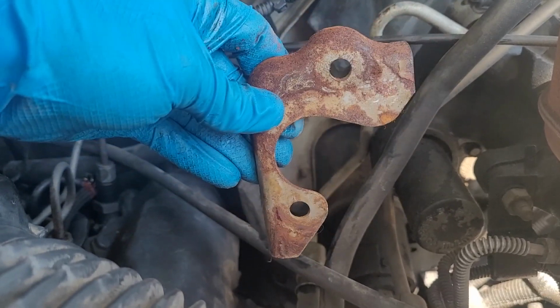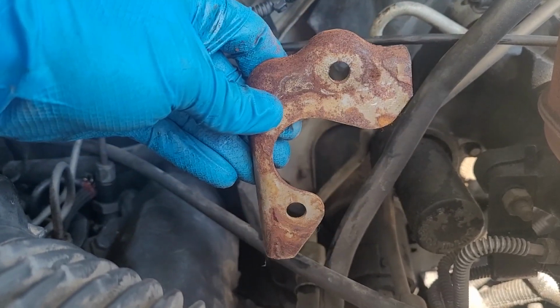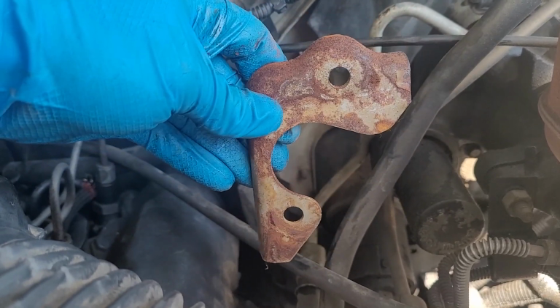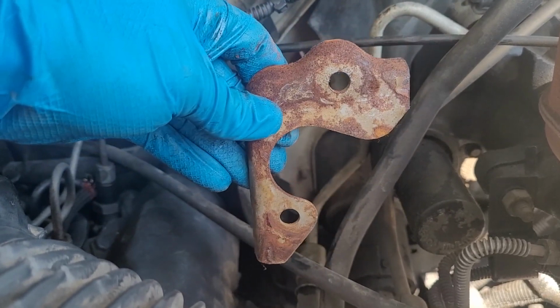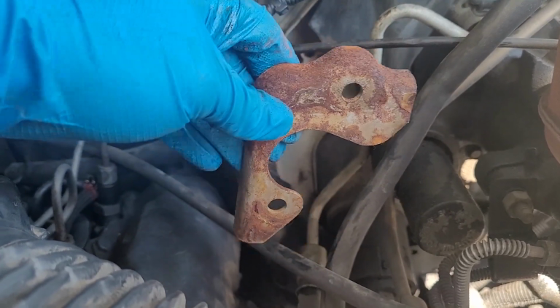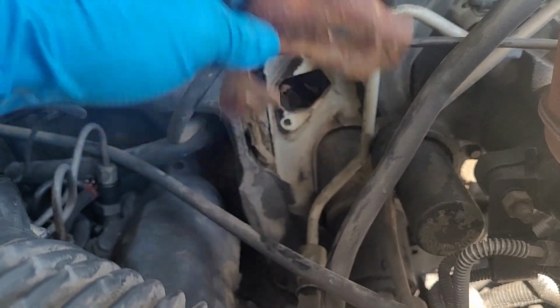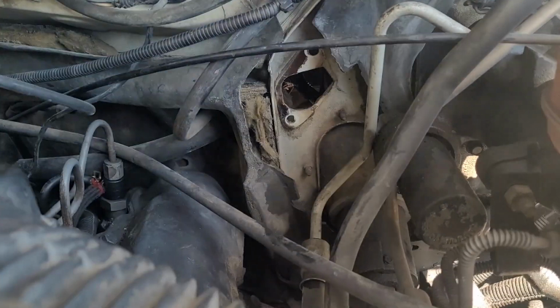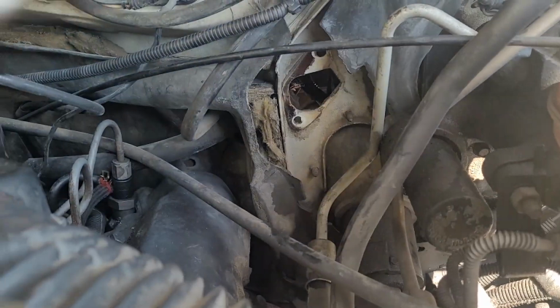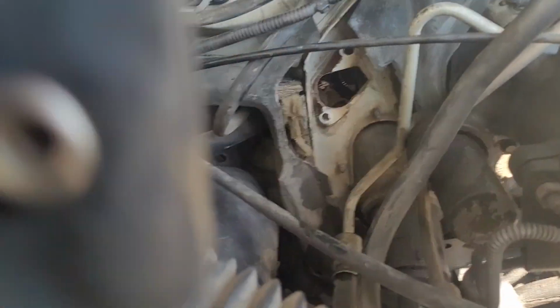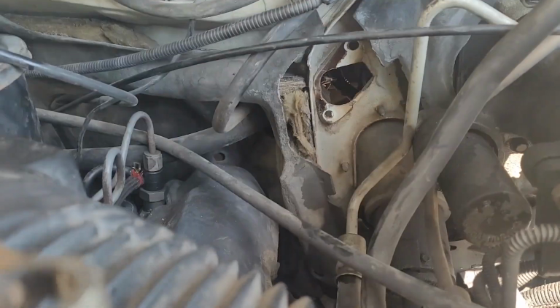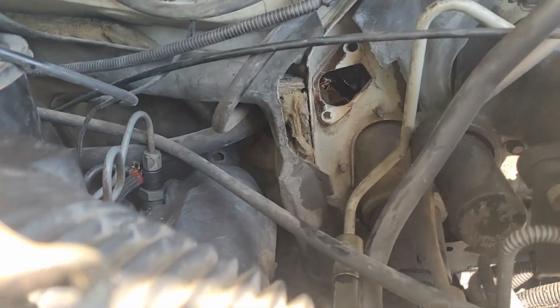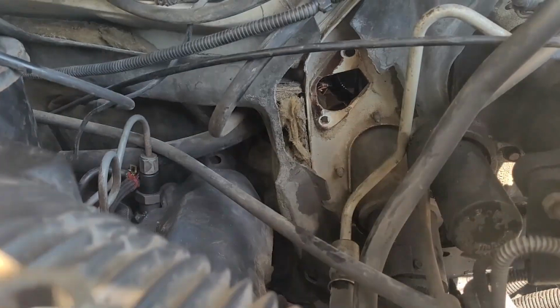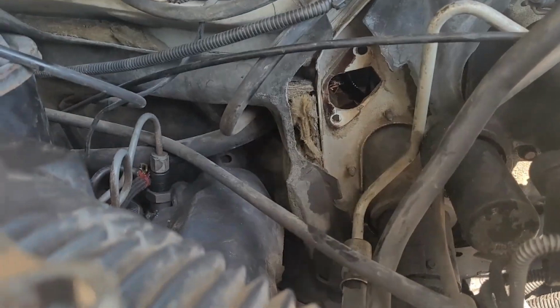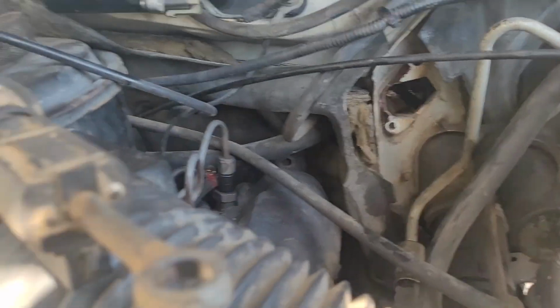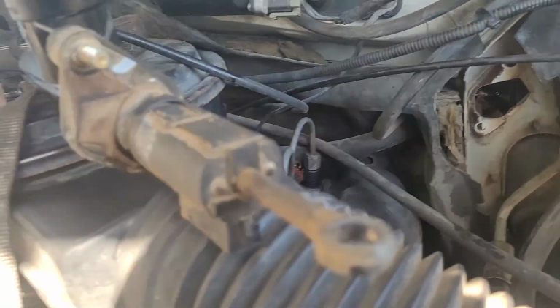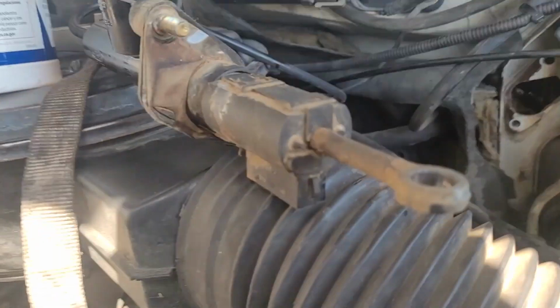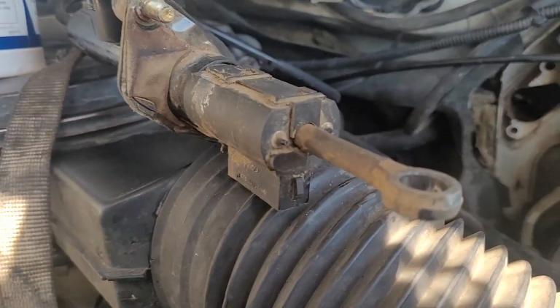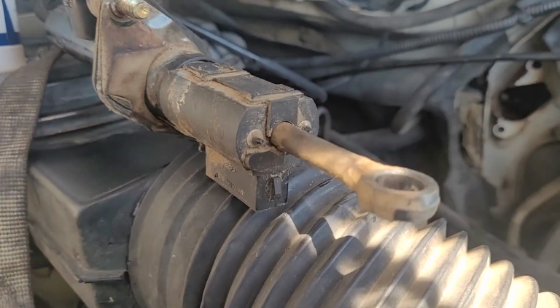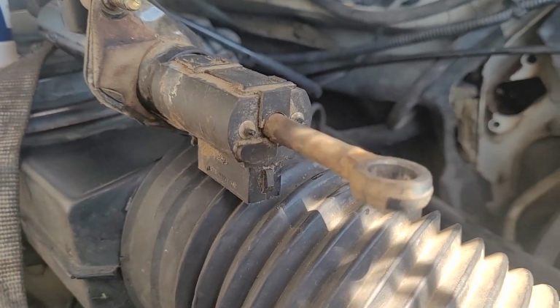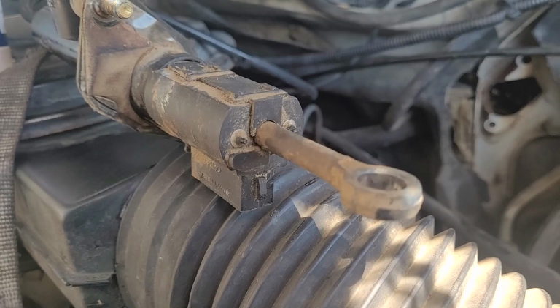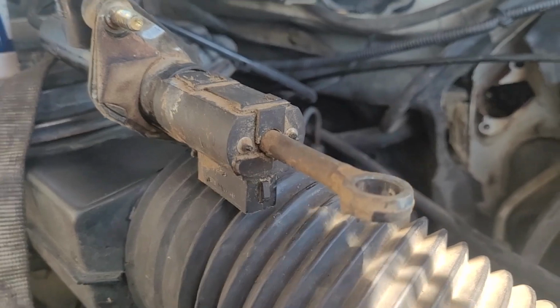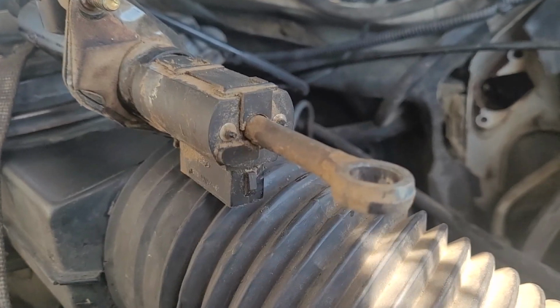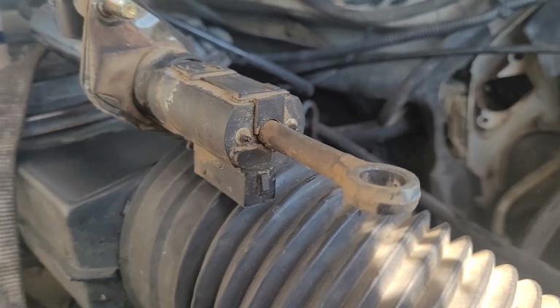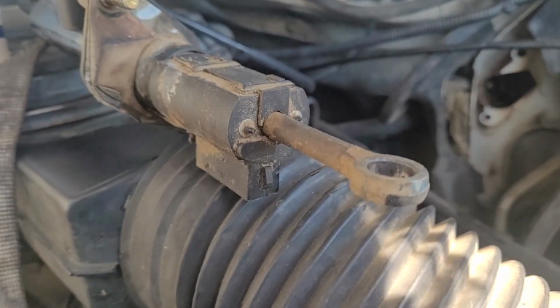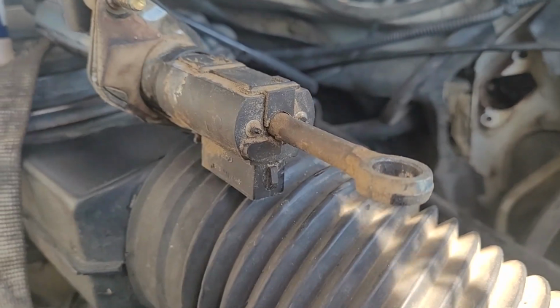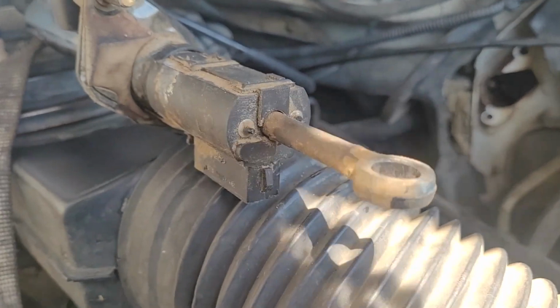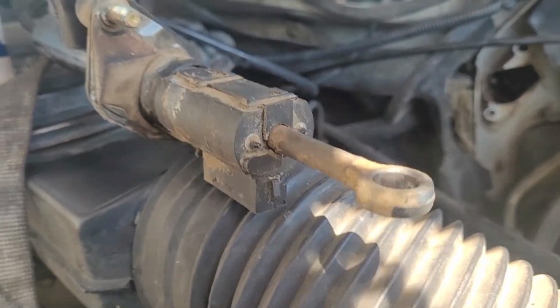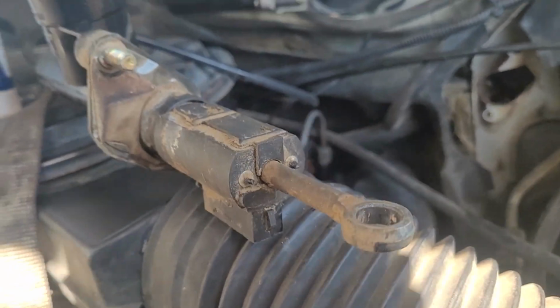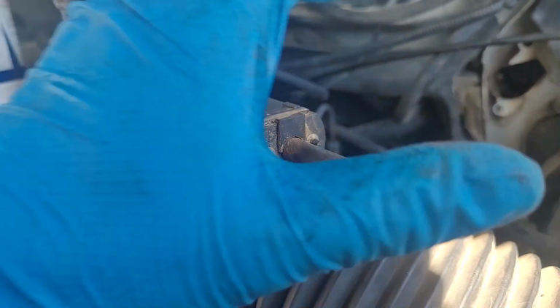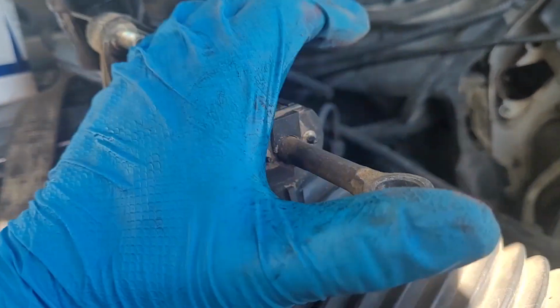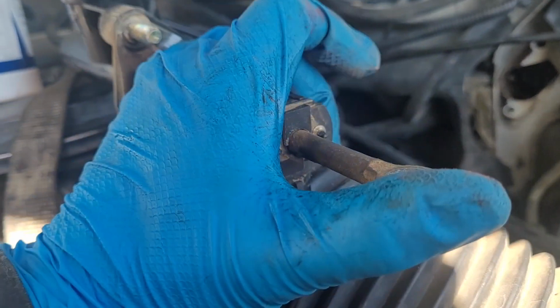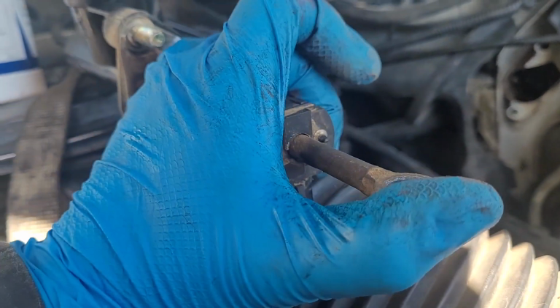You gotta kind of twist it to make it fit through the opening. We've got a plate back here - I've heard these trucks are prone to cracking the firewall because it was not strong enough for the clutch. I bet this is a reinforcement for that, so we gotta make sure we get that back in. Anyway, here we are on the master.